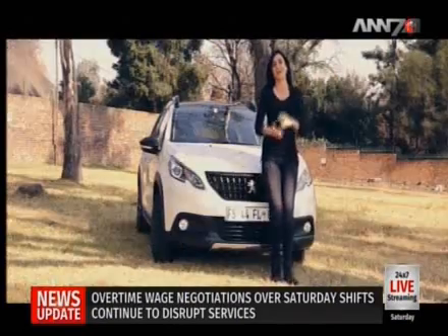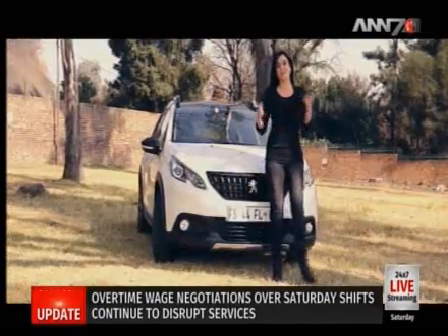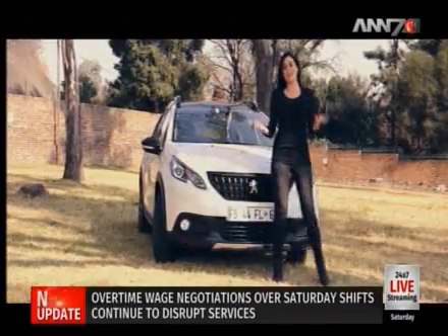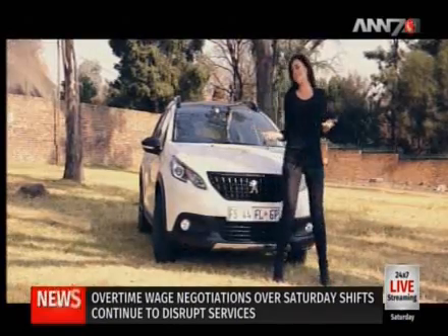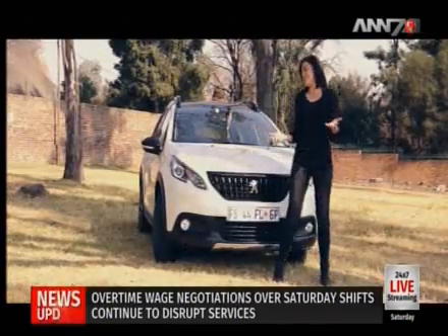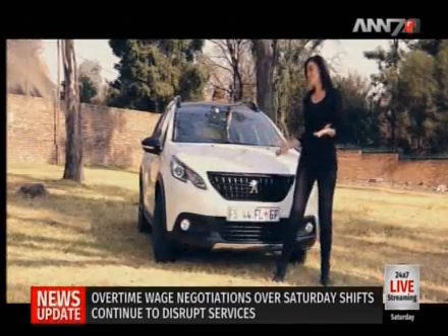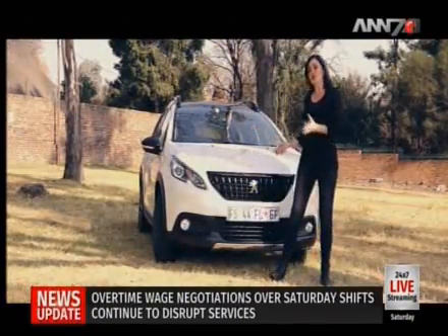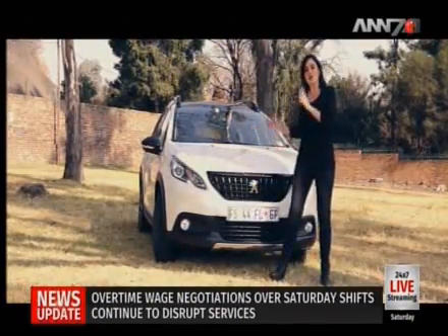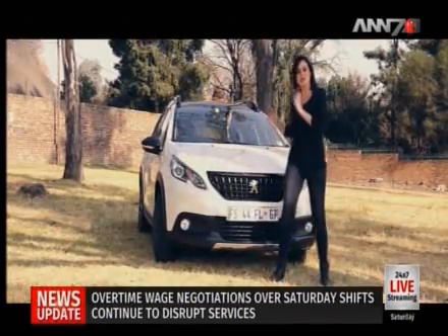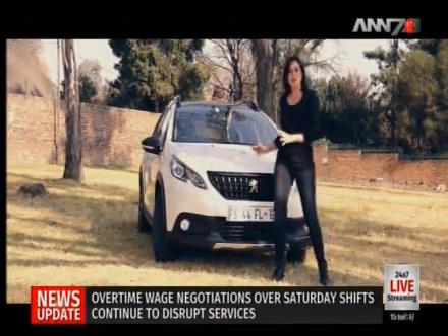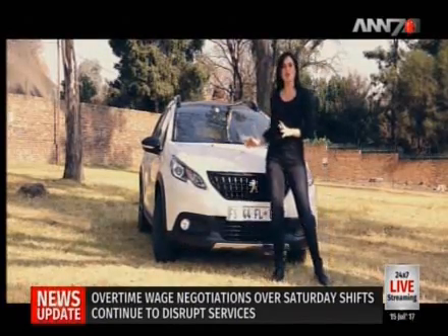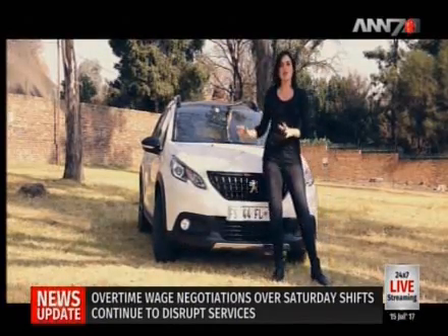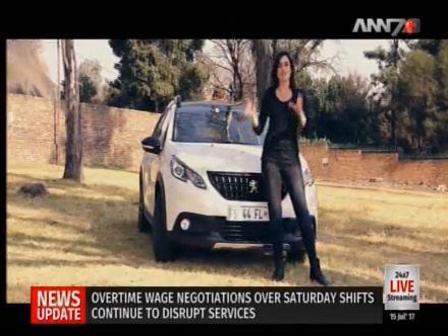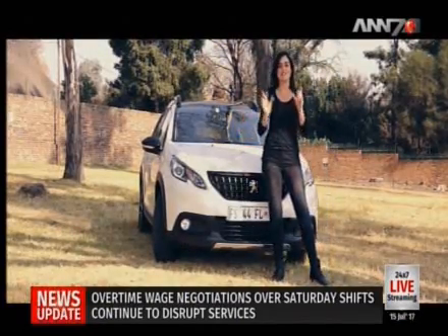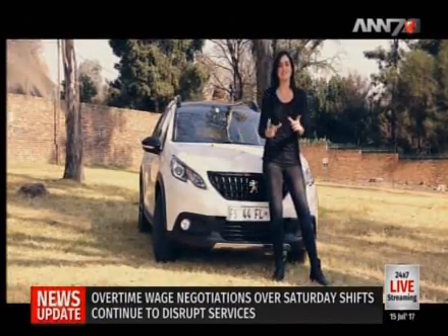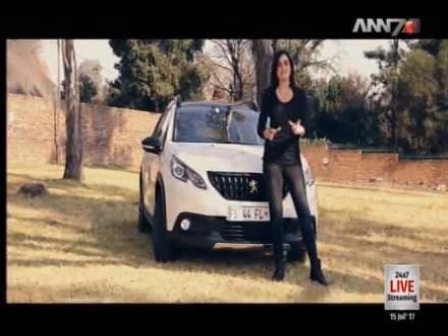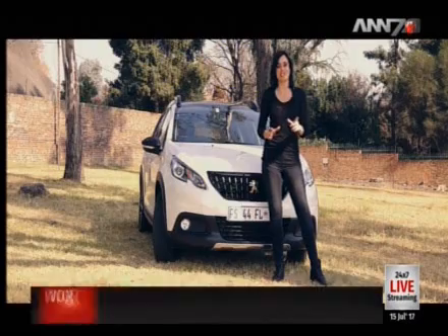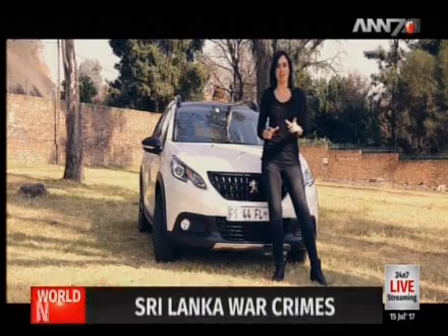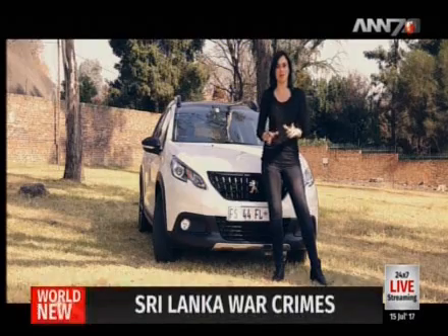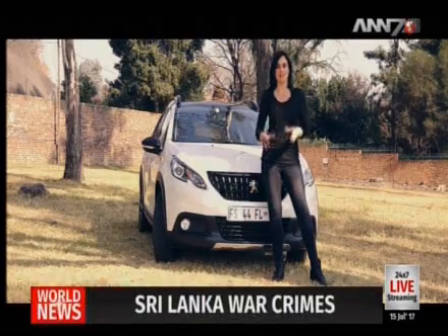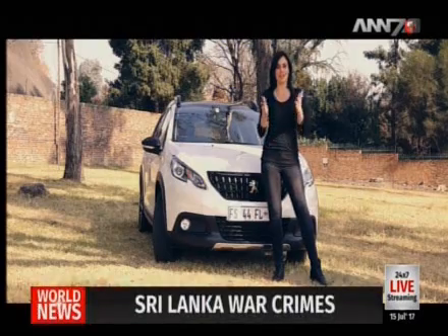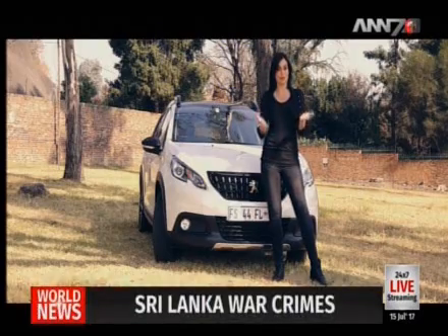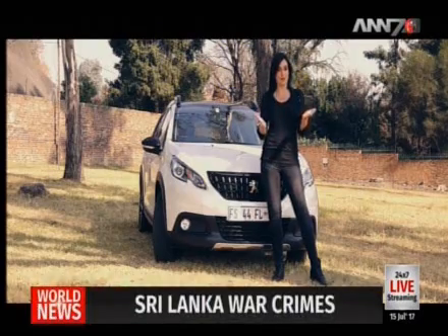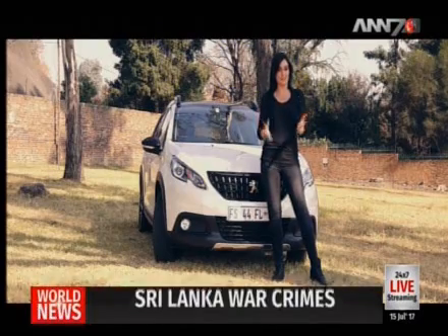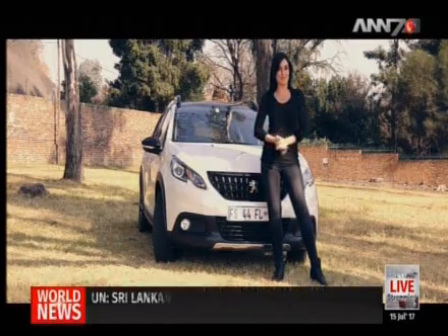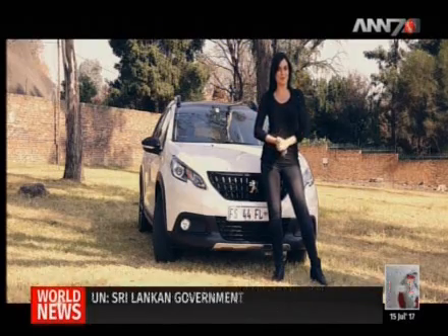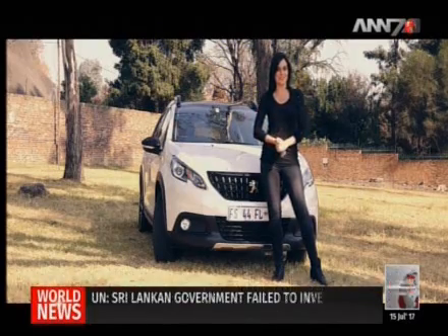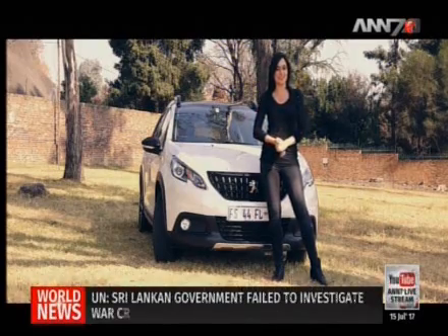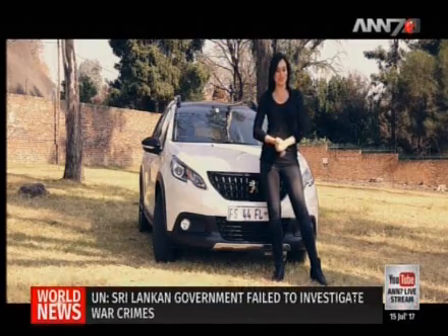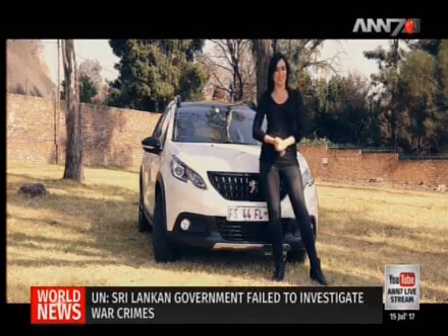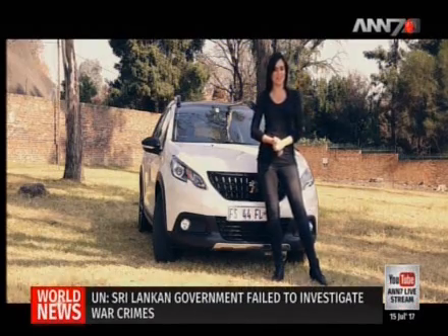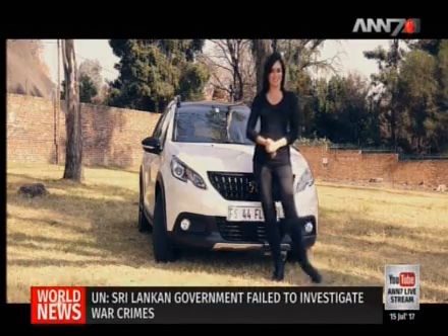Pull-off will also be quite quick as it goes from 0 to 100 in 10.3 seconds. That aside, its bold stance, 17-inch alloy wheels and roof rails promise great adventures.